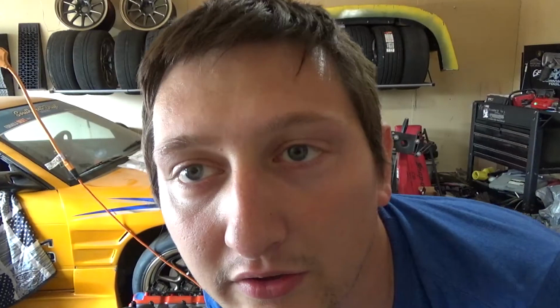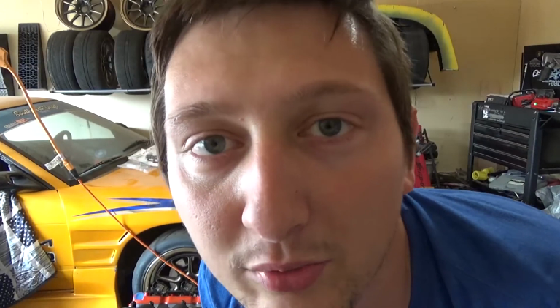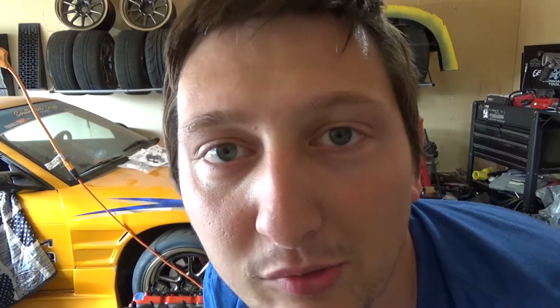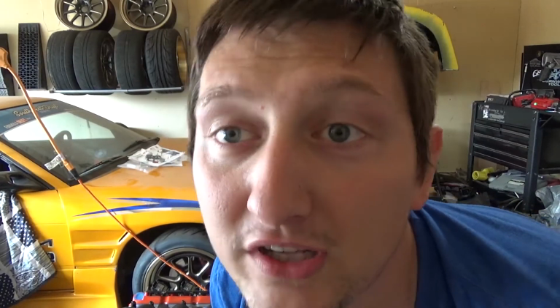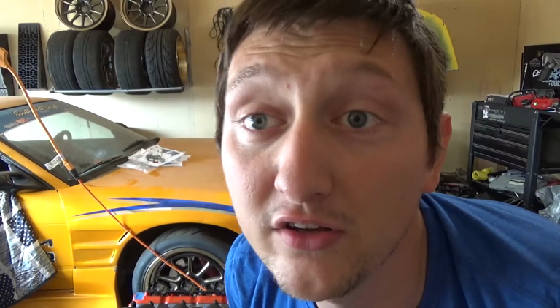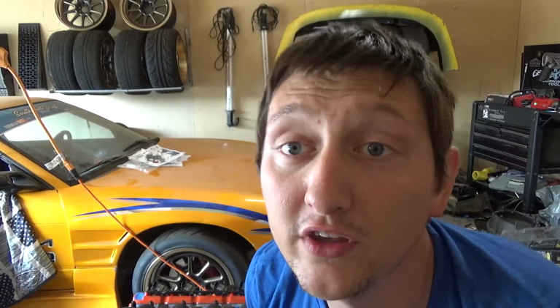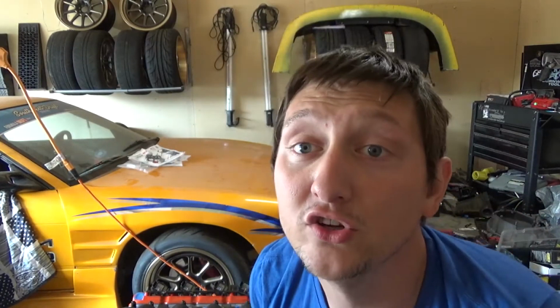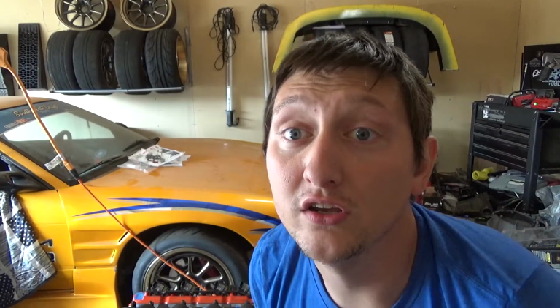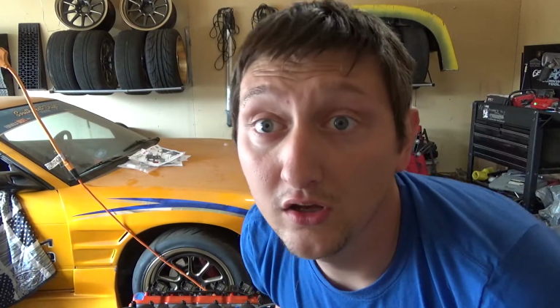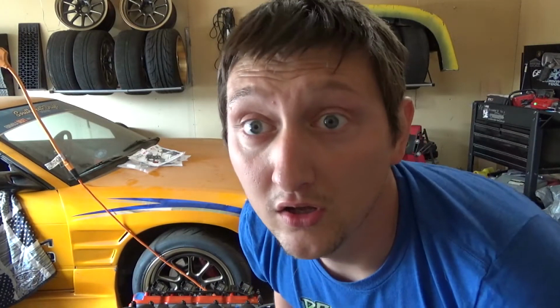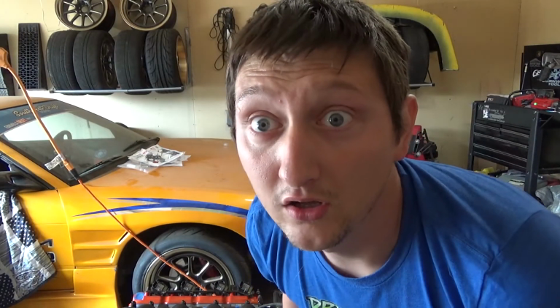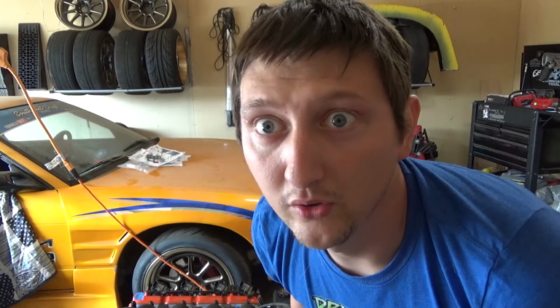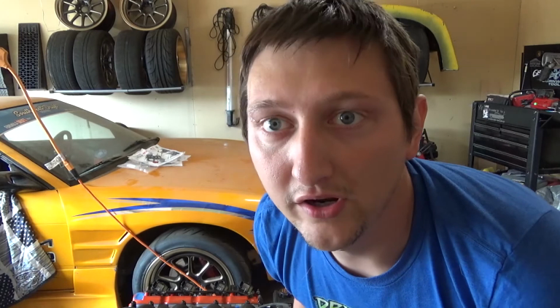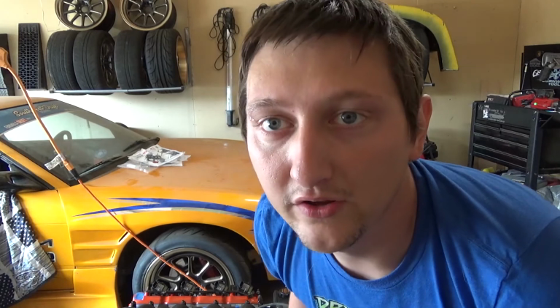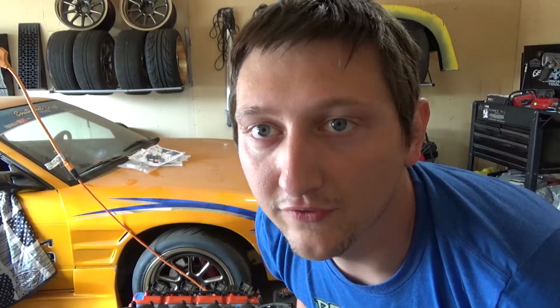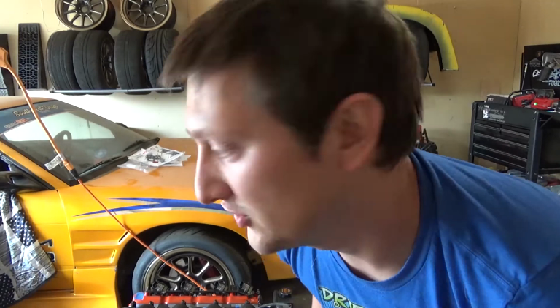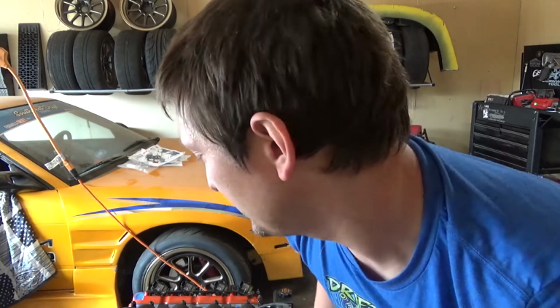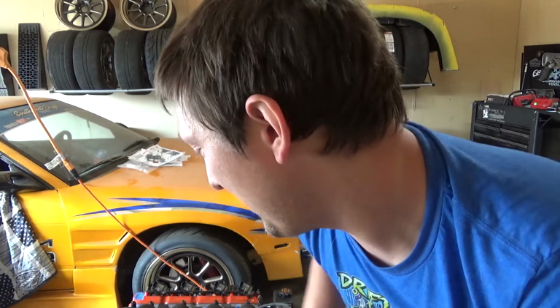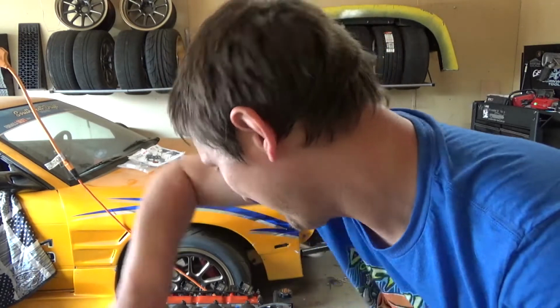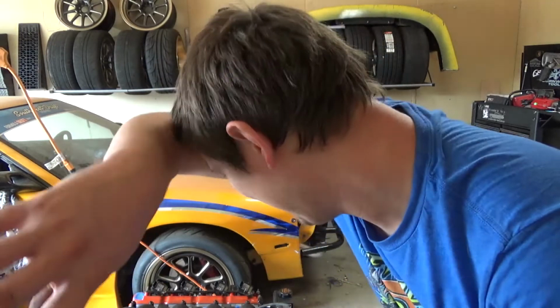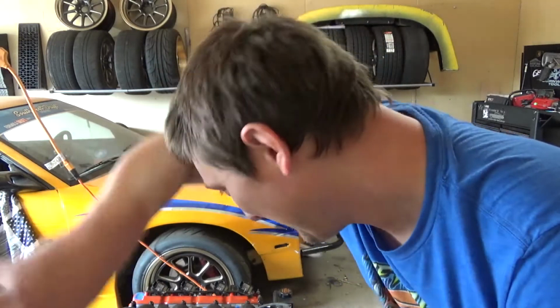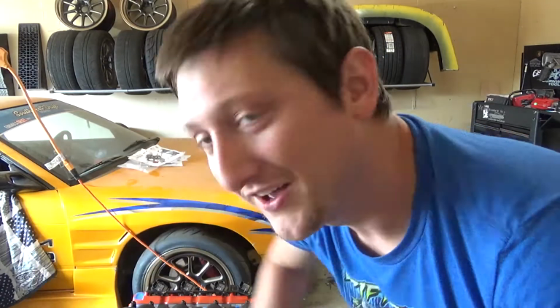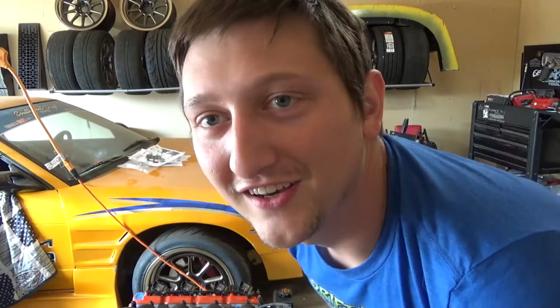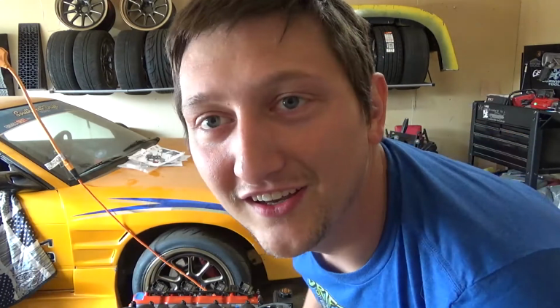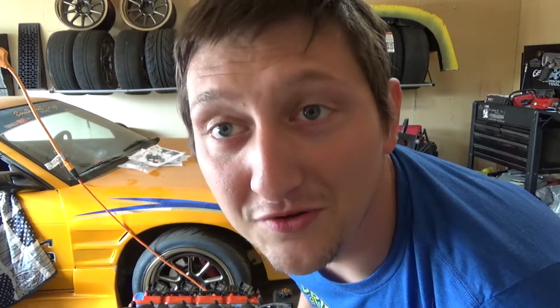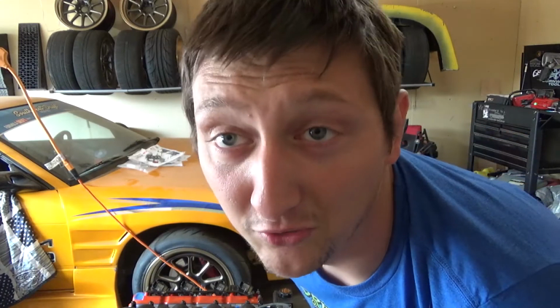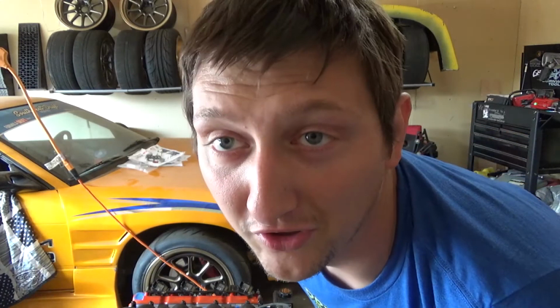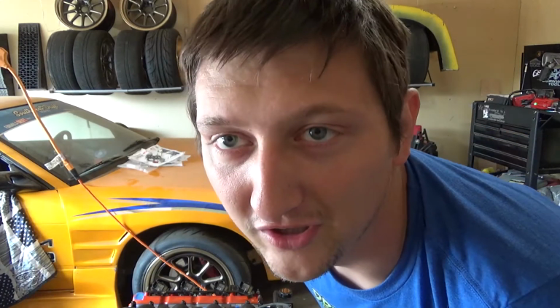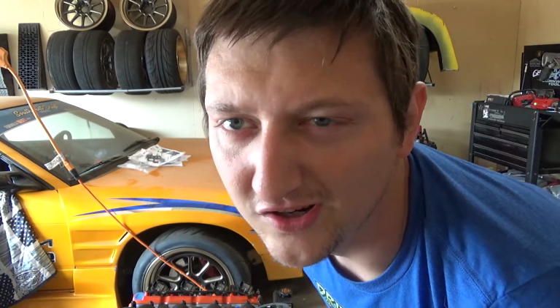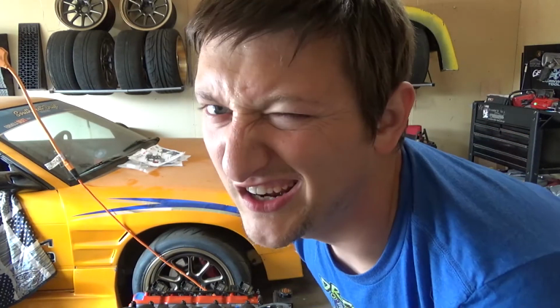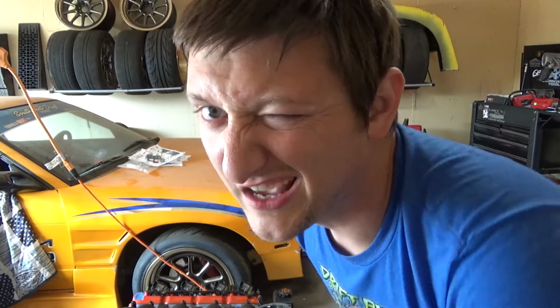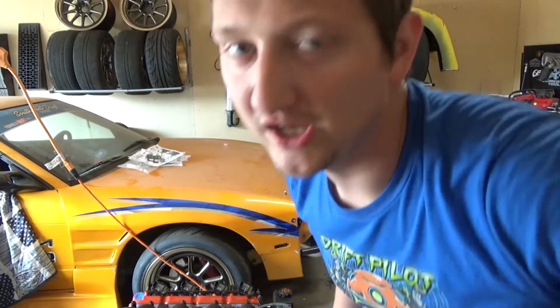So pretty much that's how you sketchy lower an LS off an engine stand. Seat belts work really good, they're just kind of sketchy.